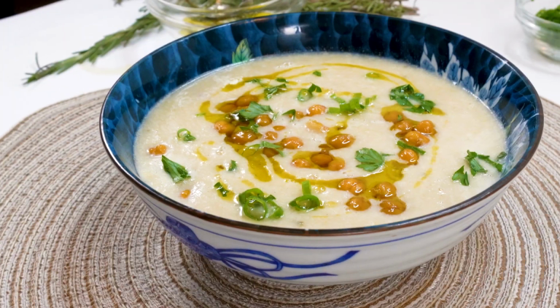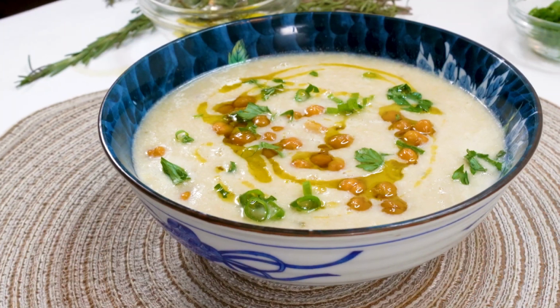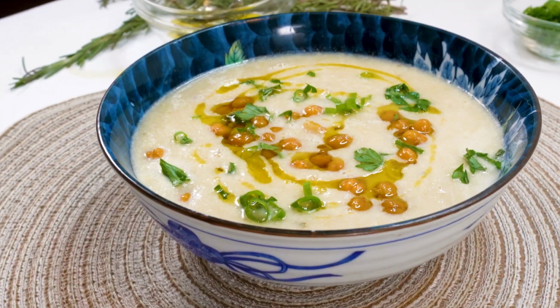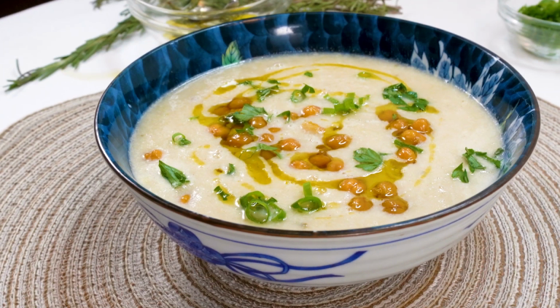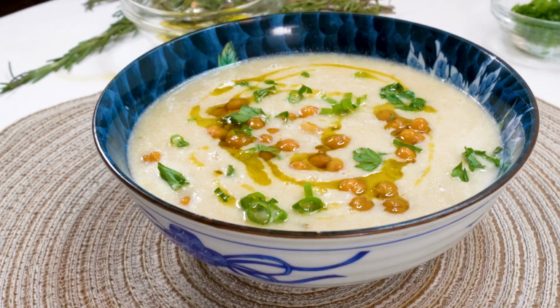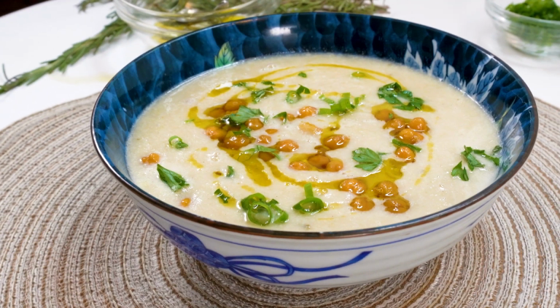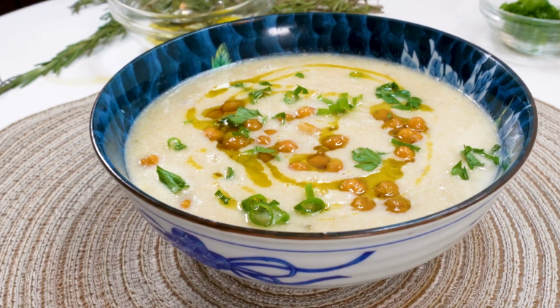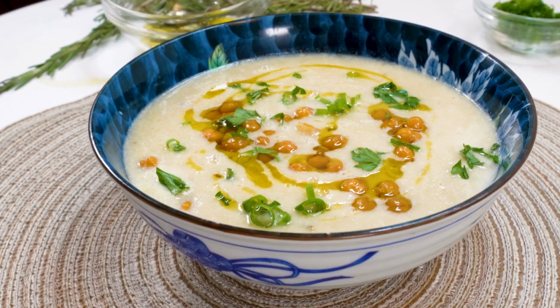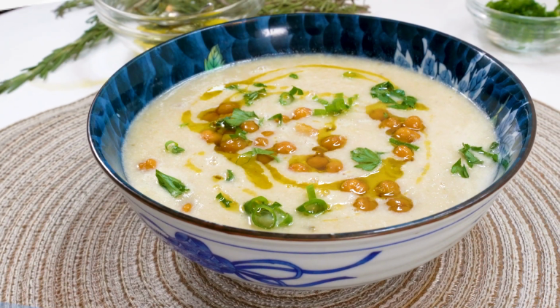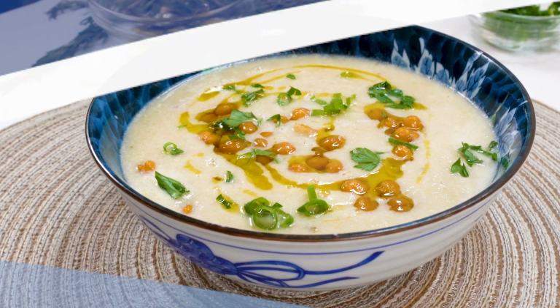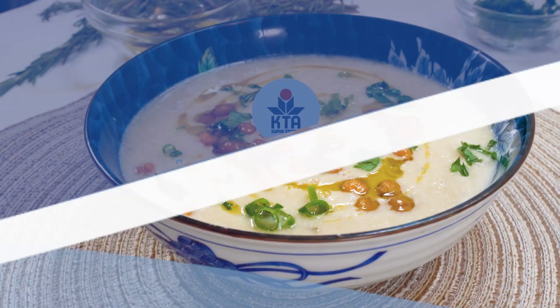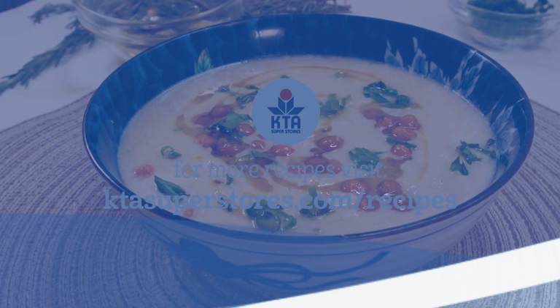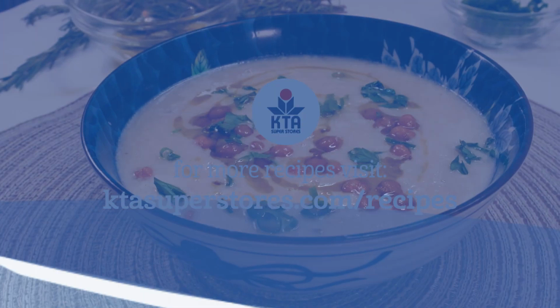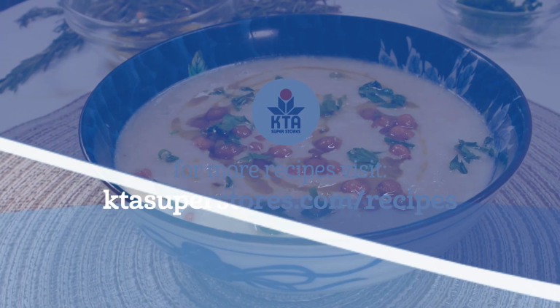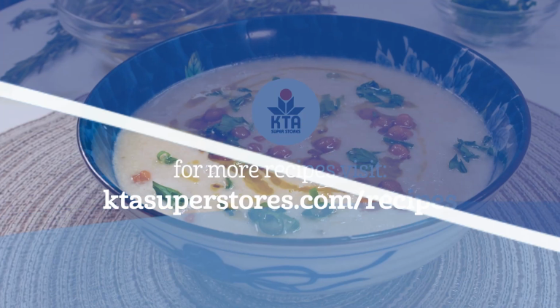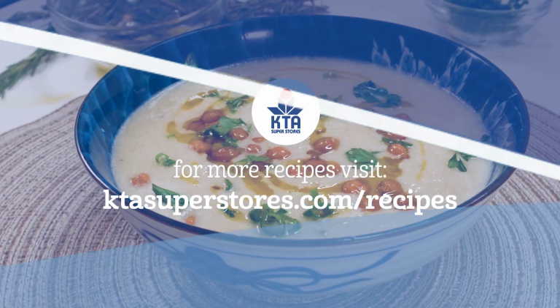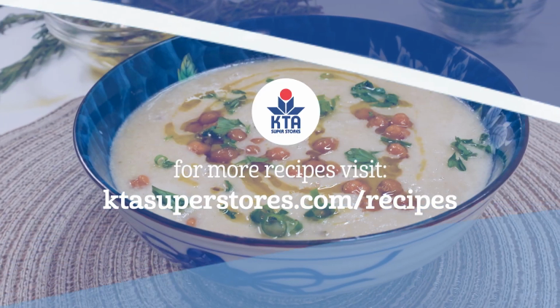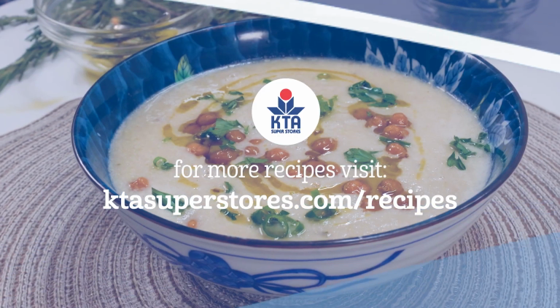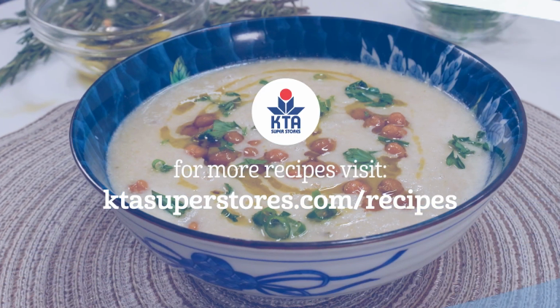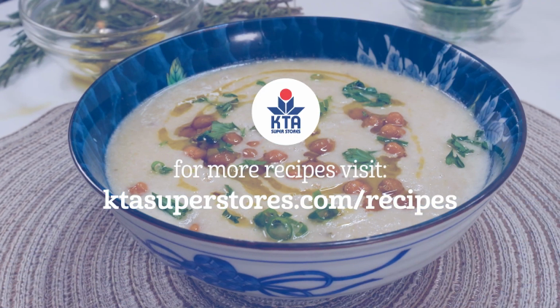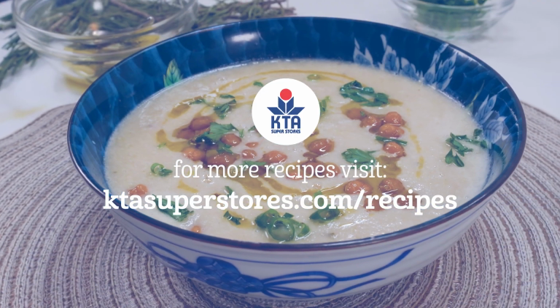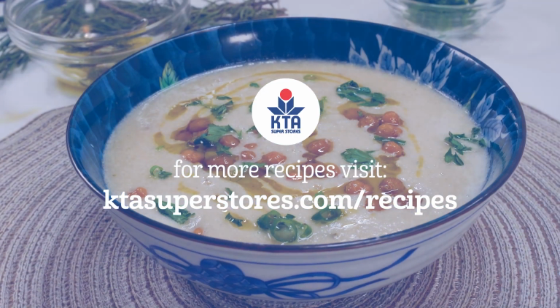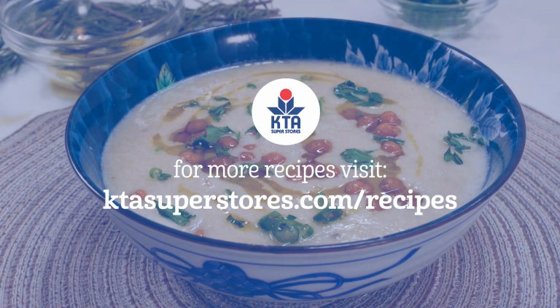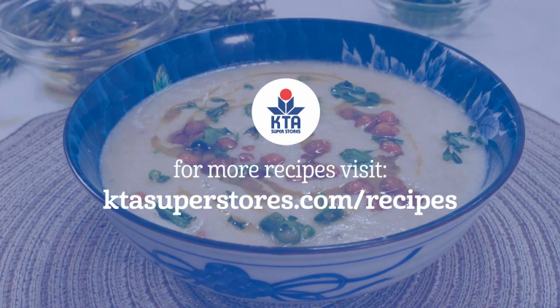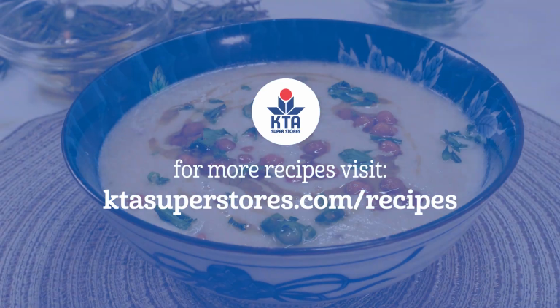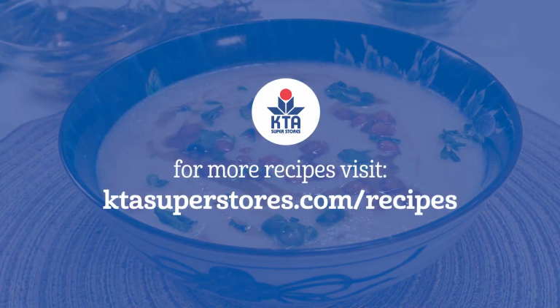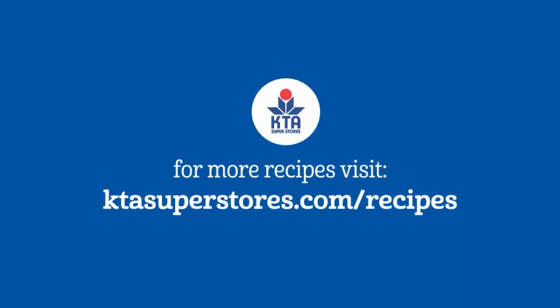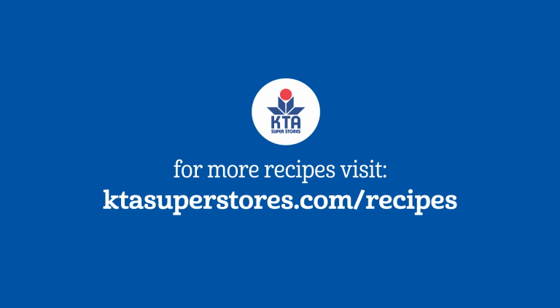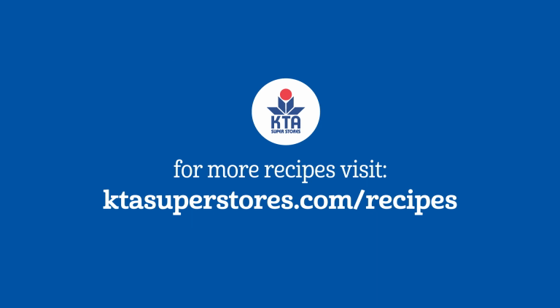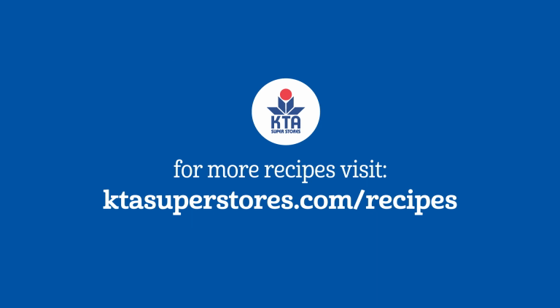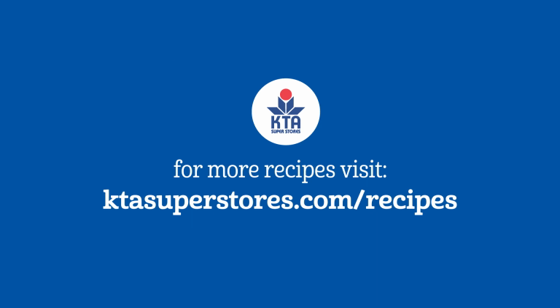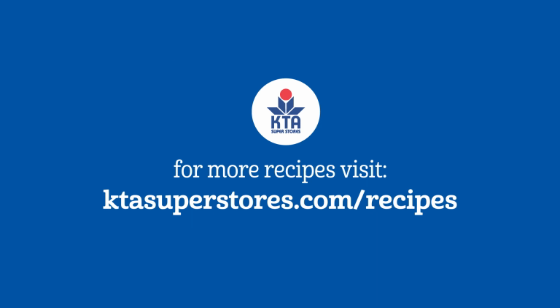For this recipe and more, please visit ktasuperstores.com.